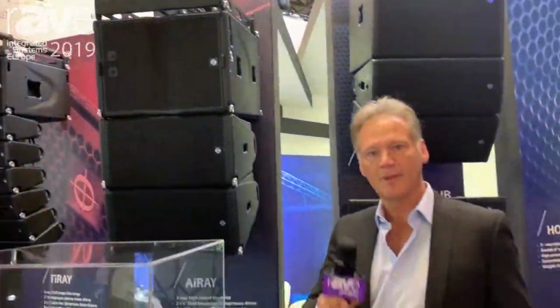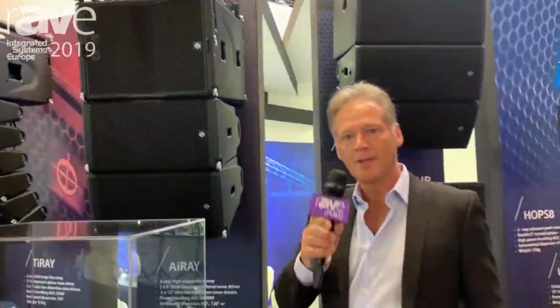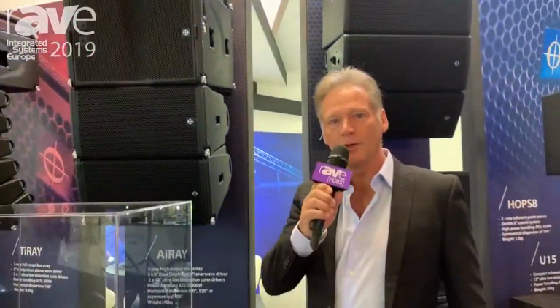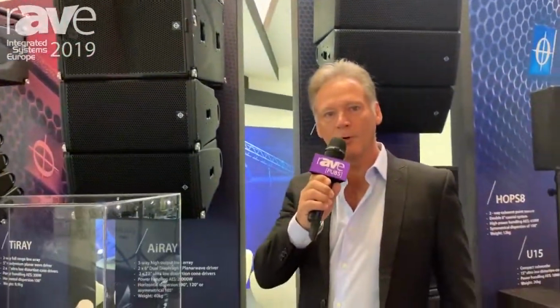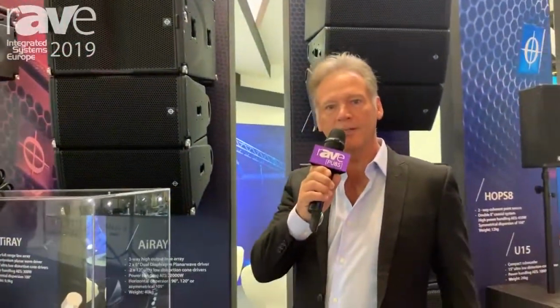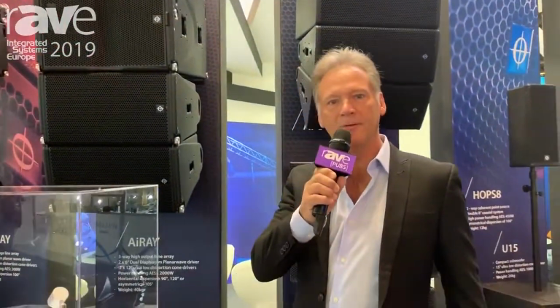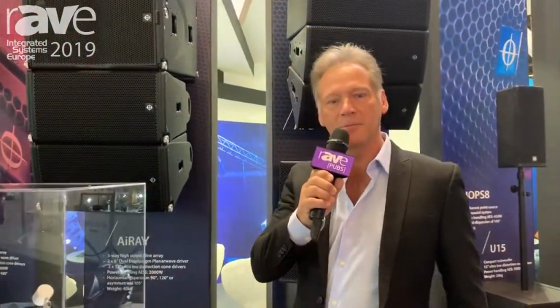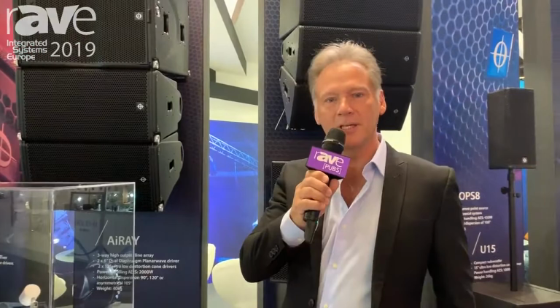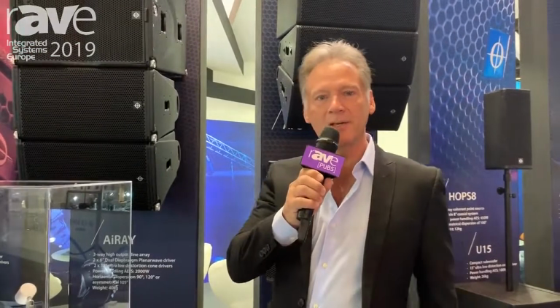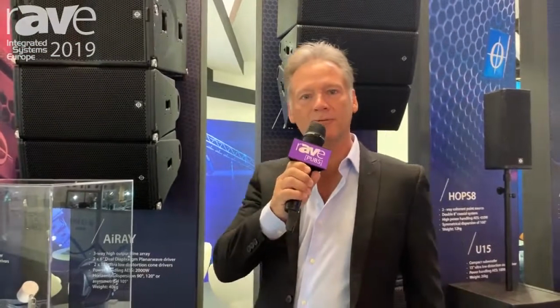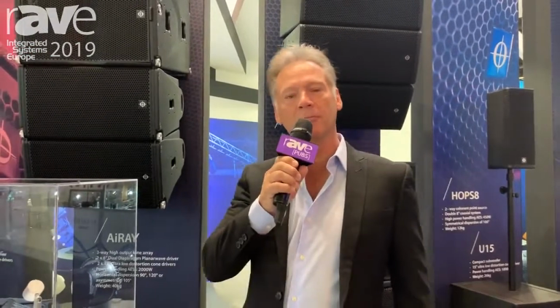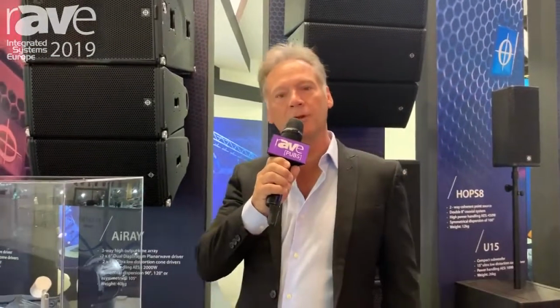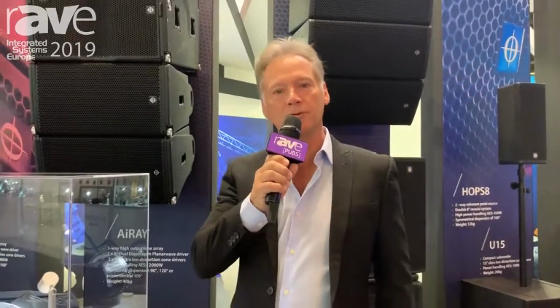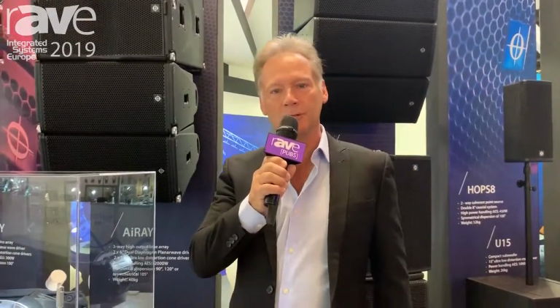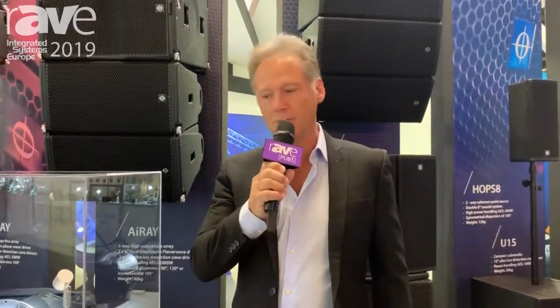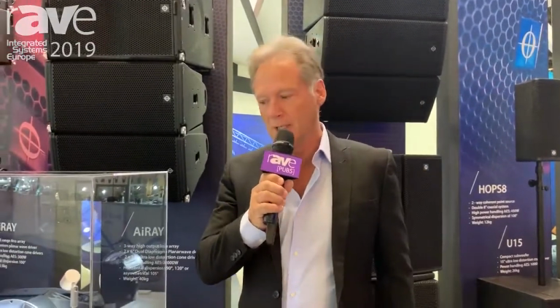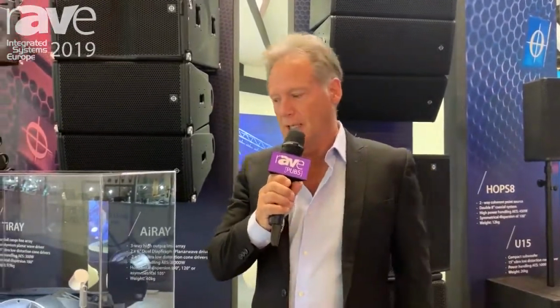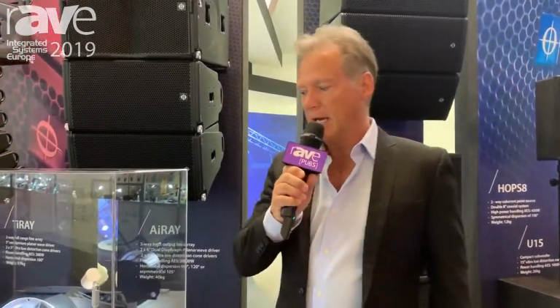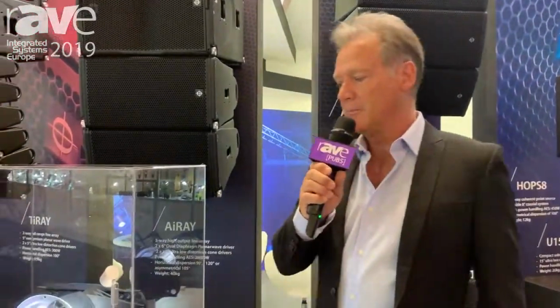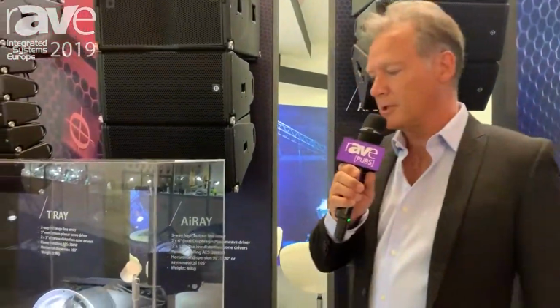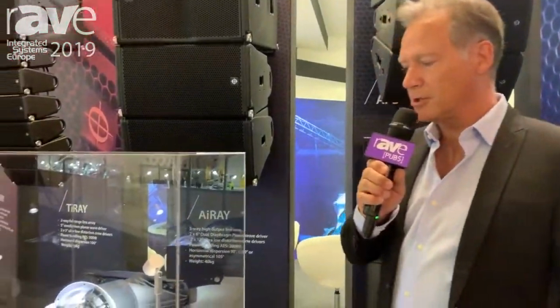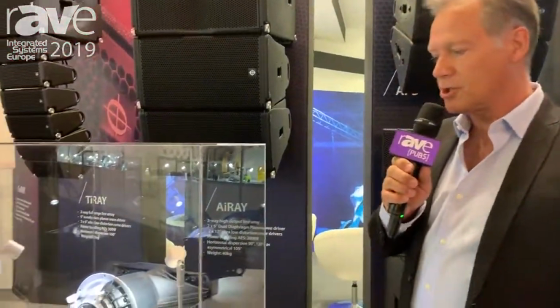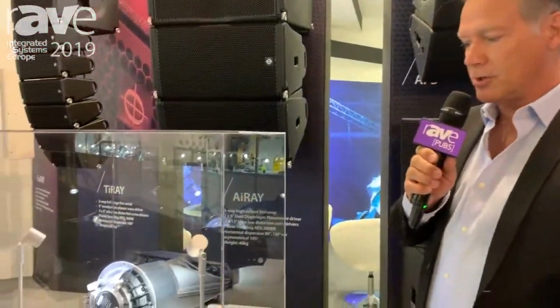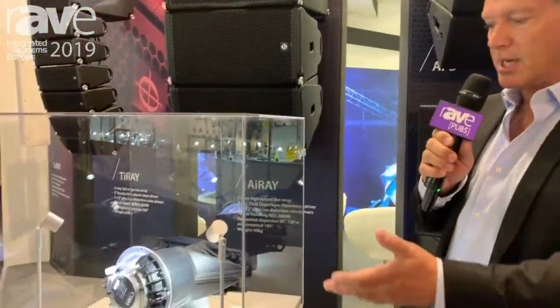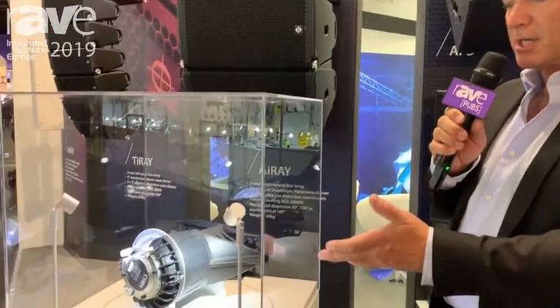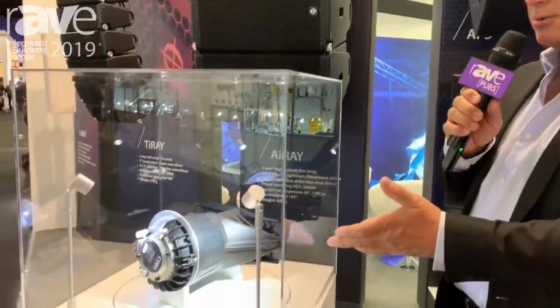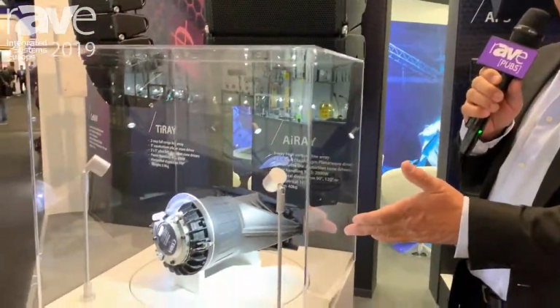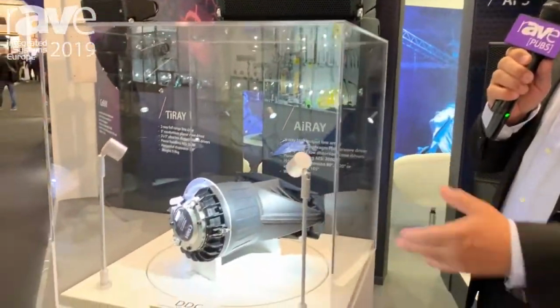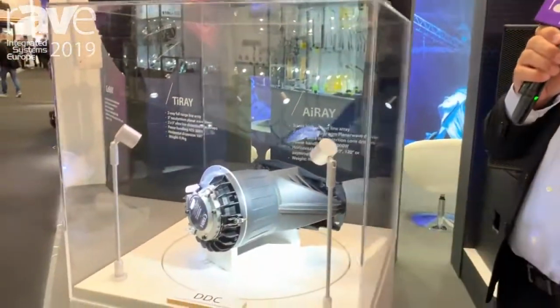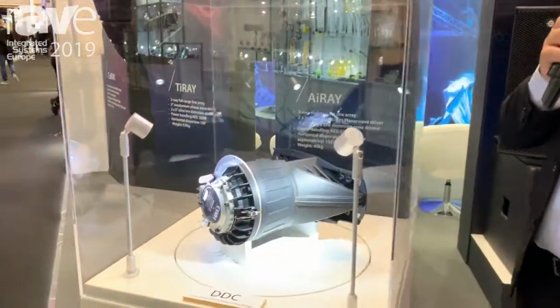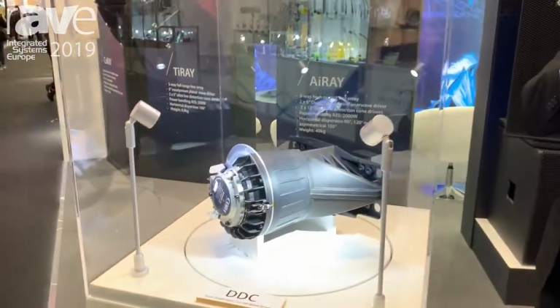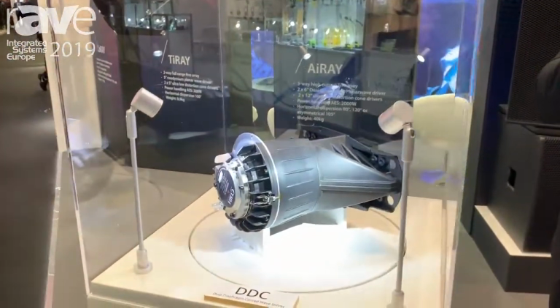Good morning. David Webster here from Coda Audio. I'd like to show you our unique patented technology.